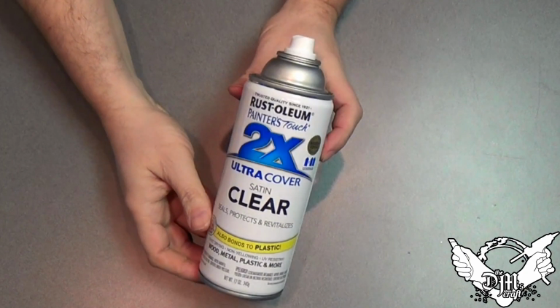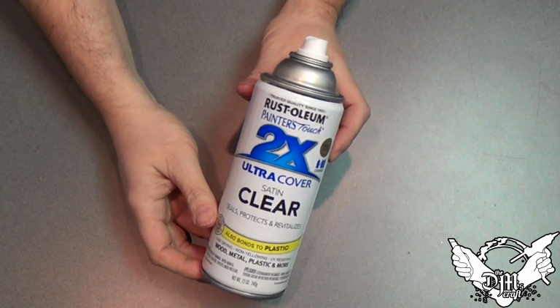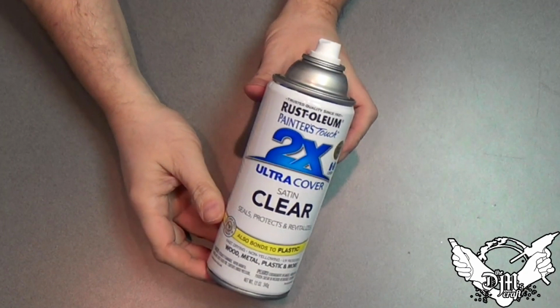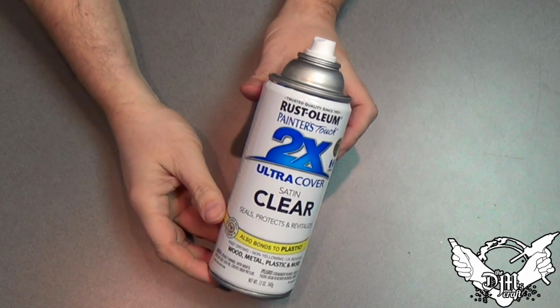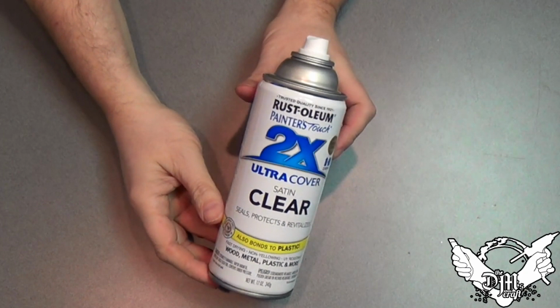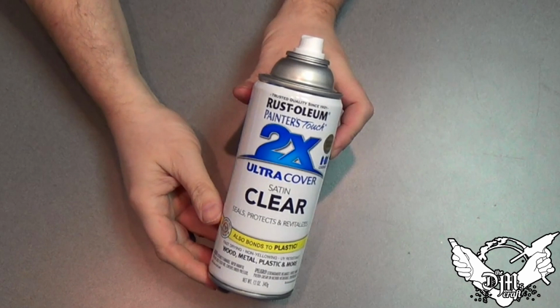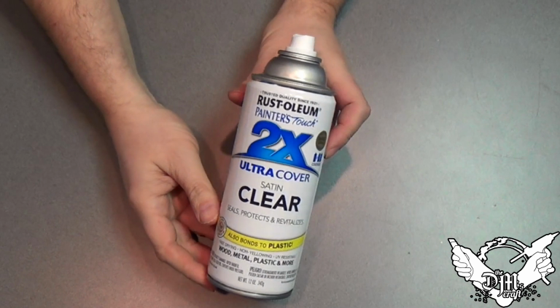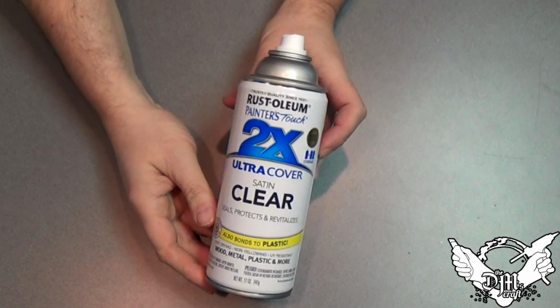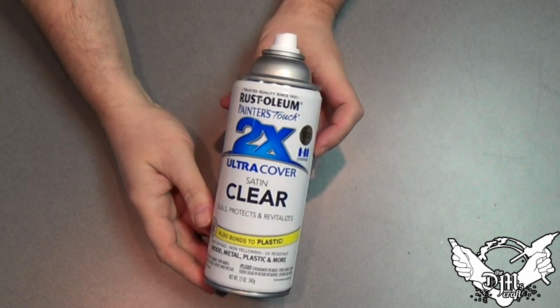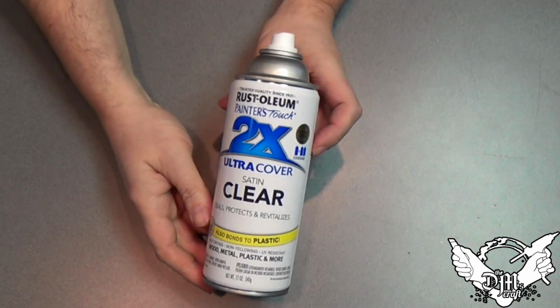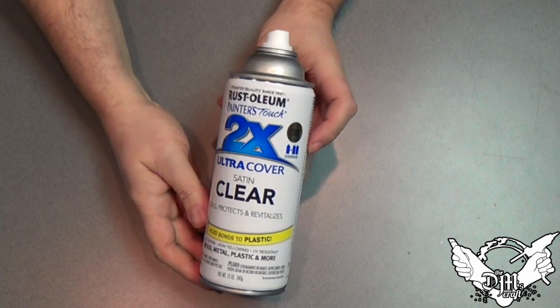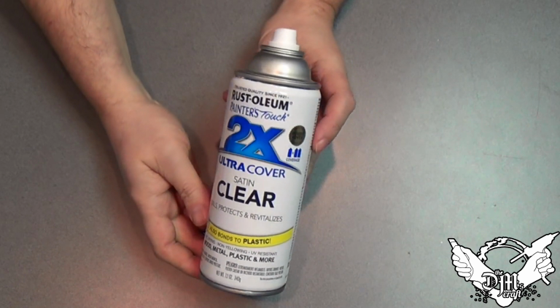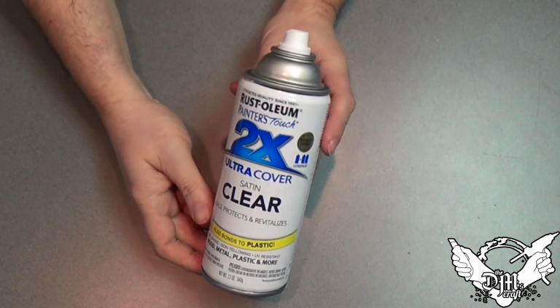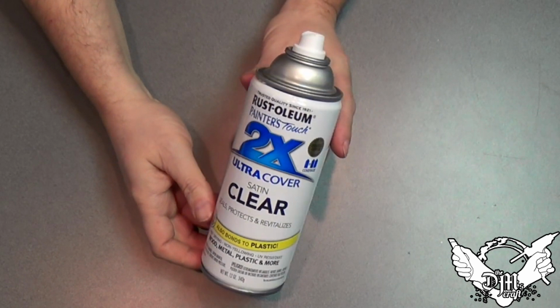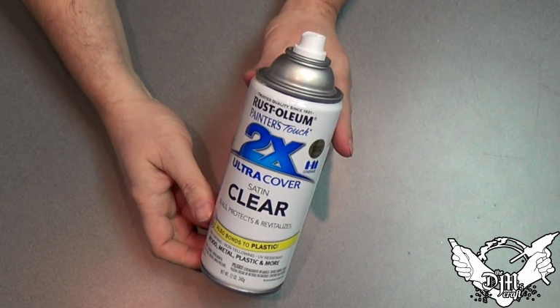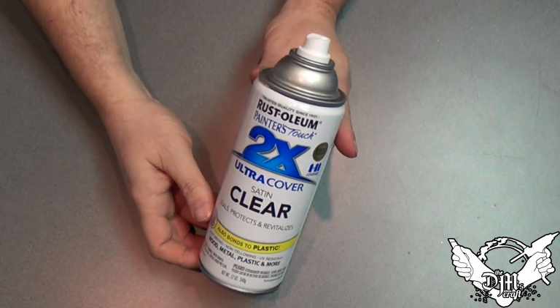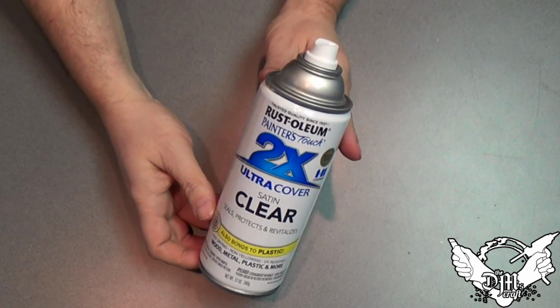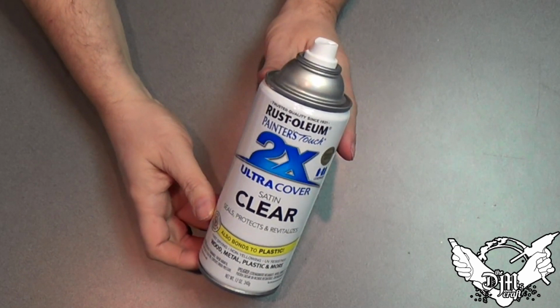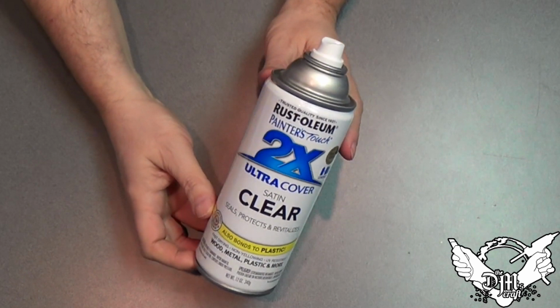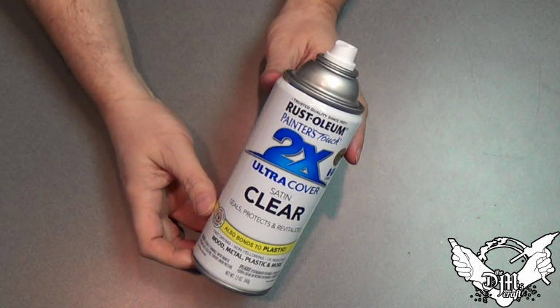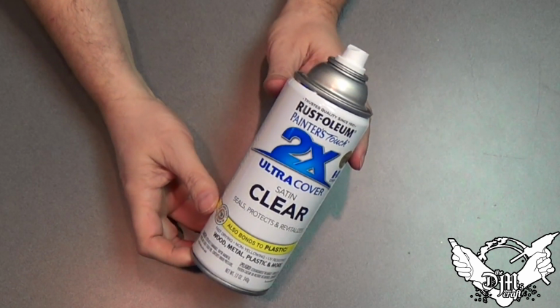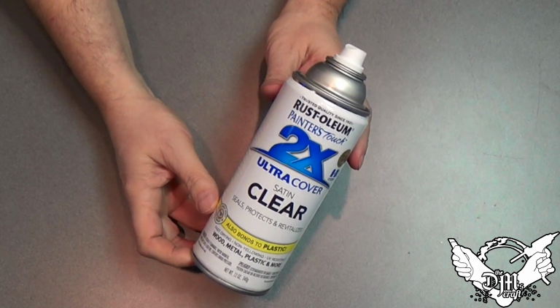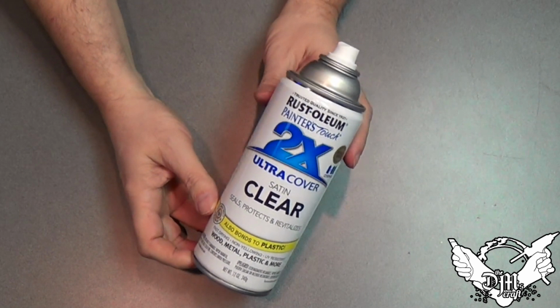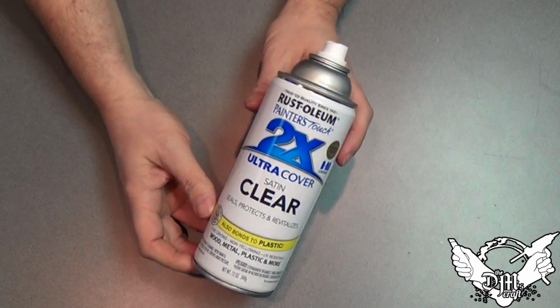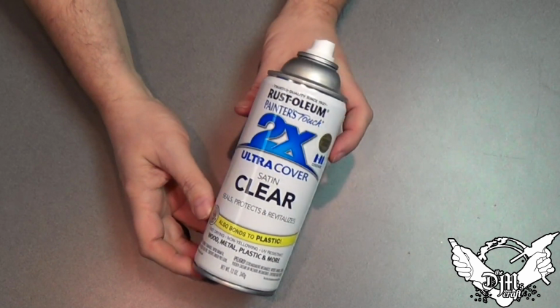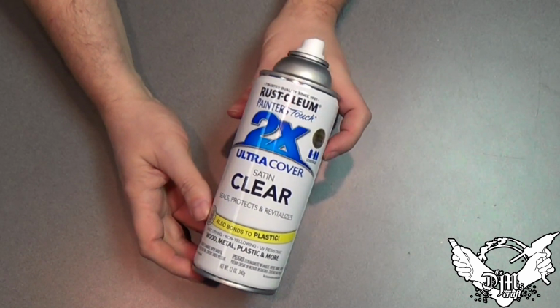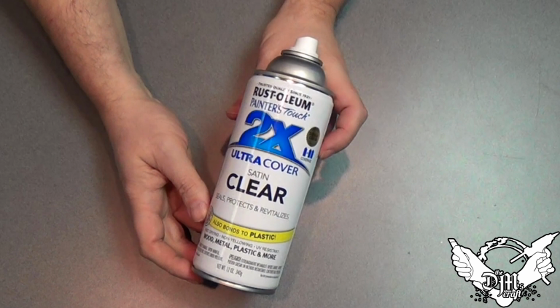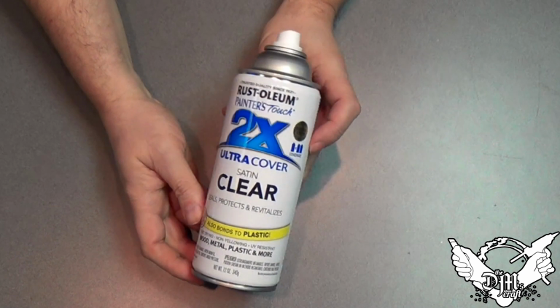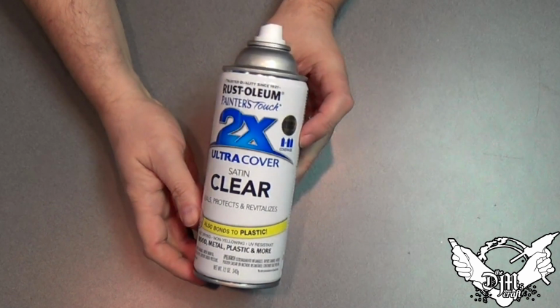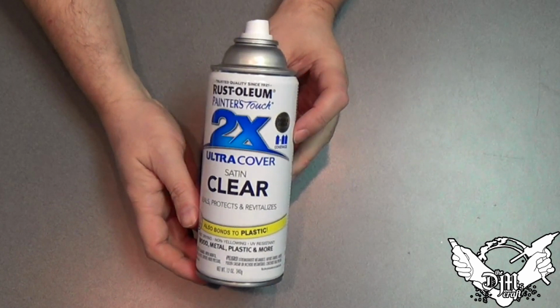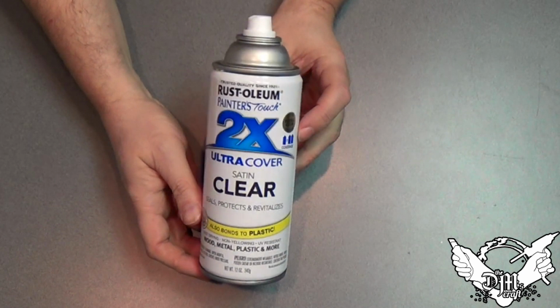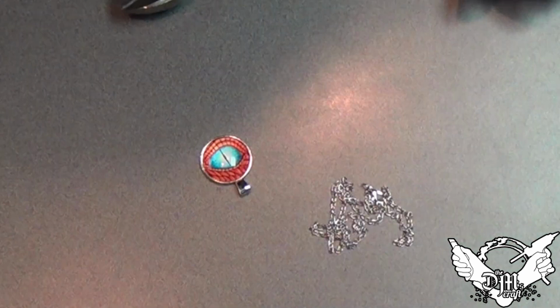Now I'm going to spray paint it with a satin clear and let that dry. That's all there is to that step.